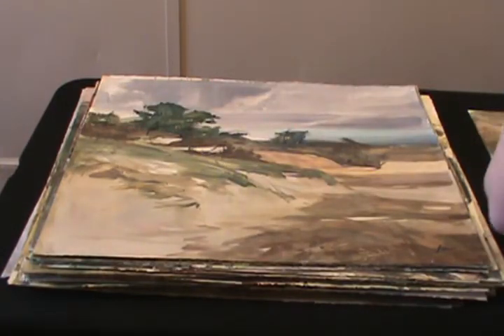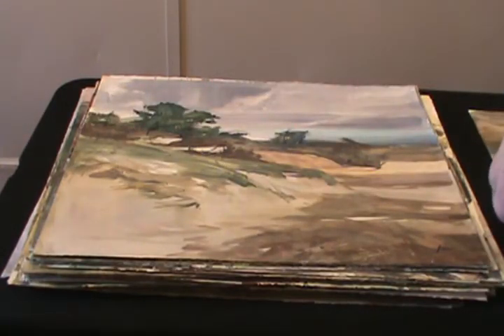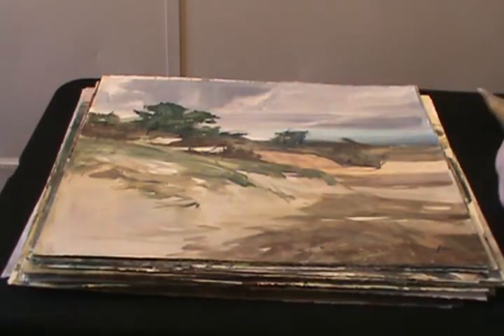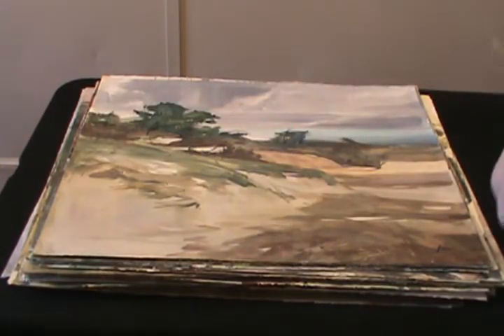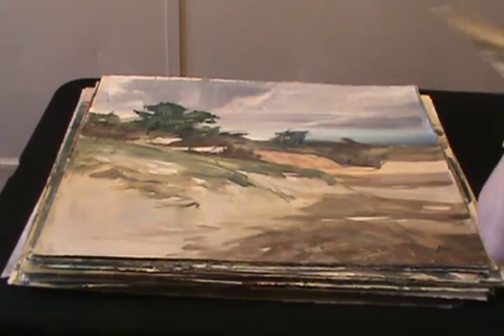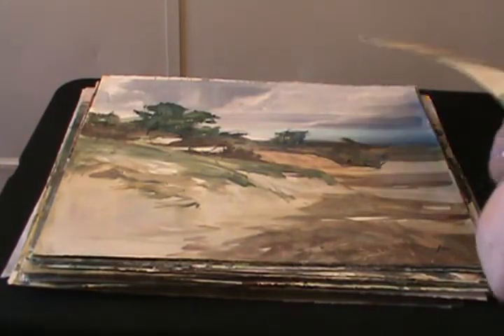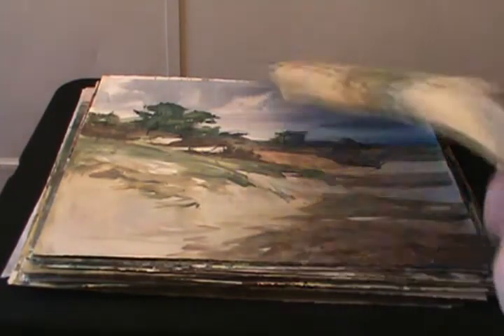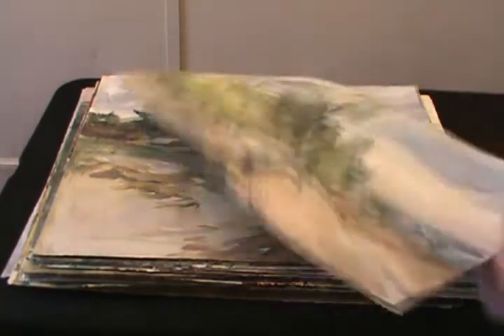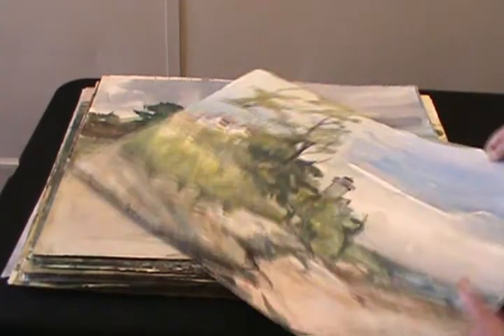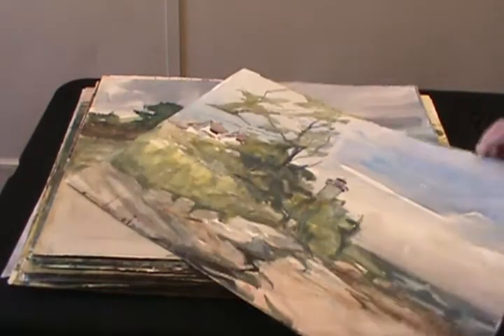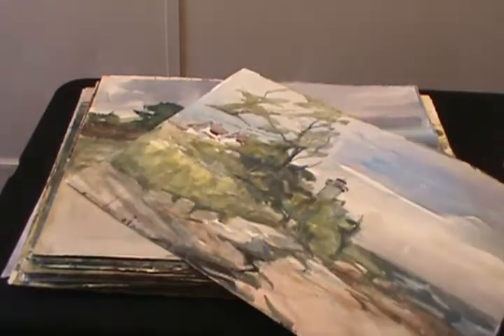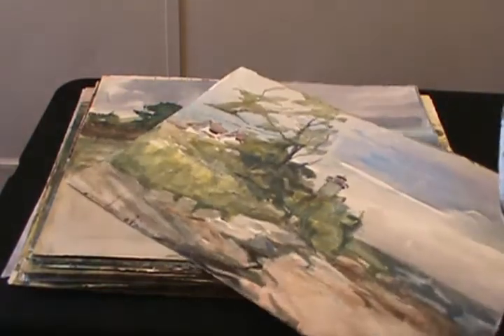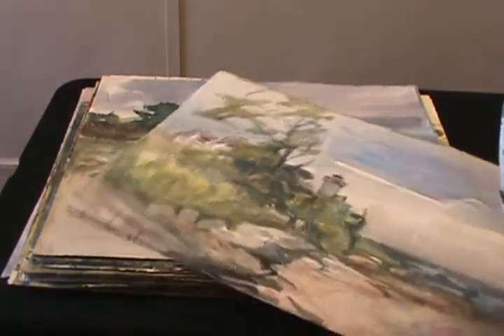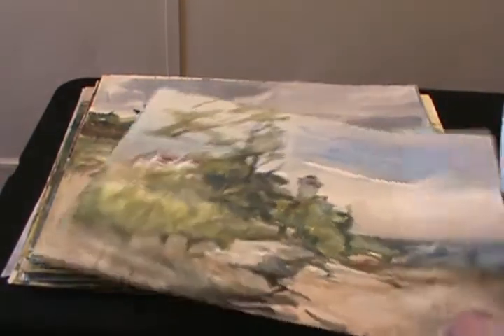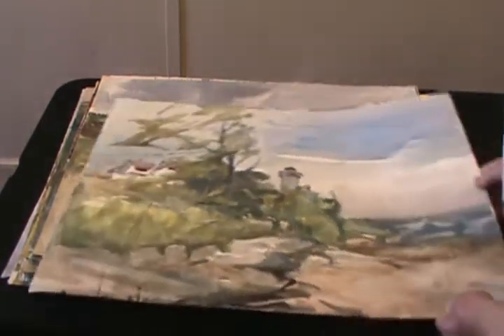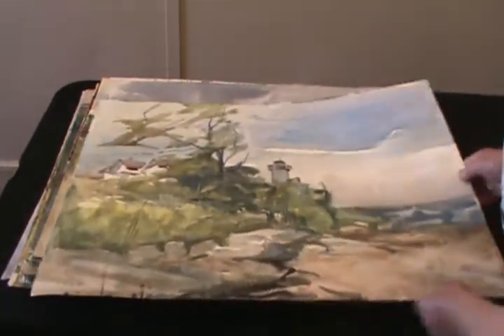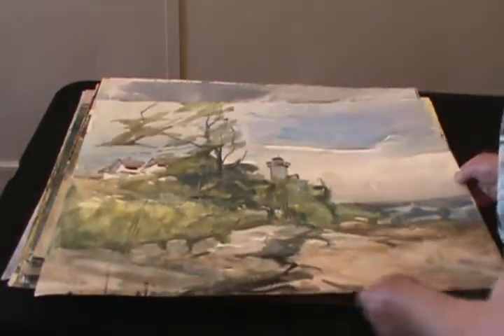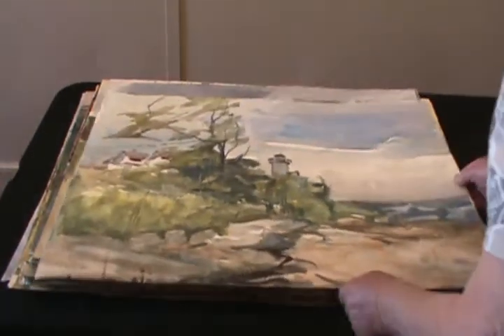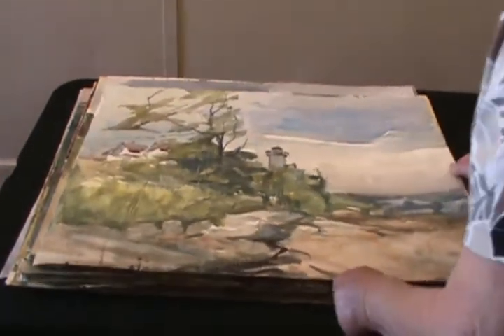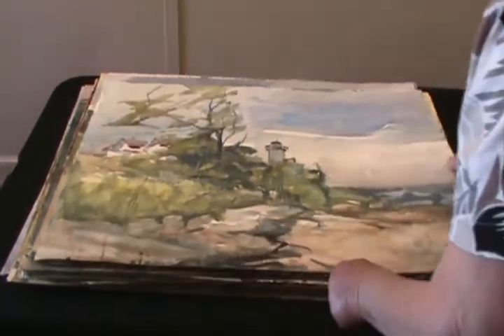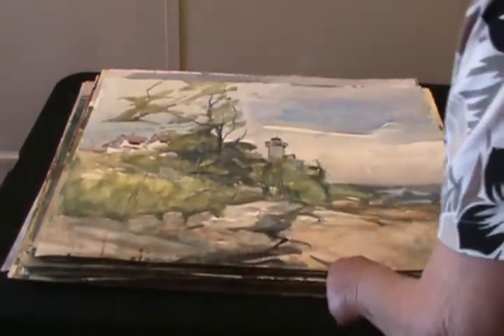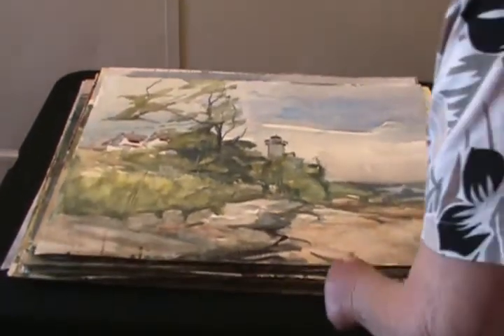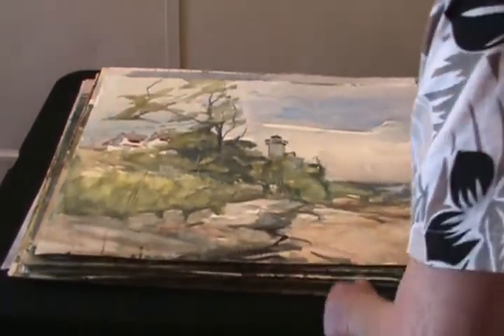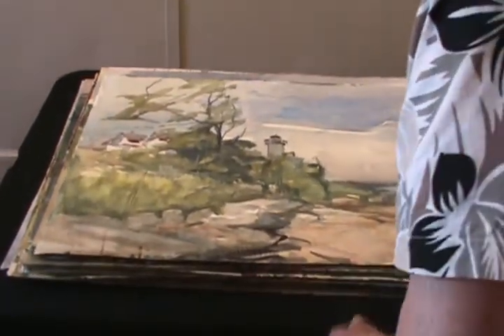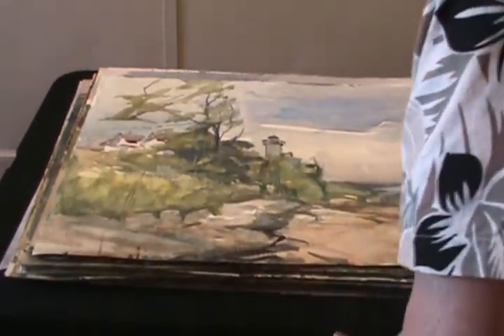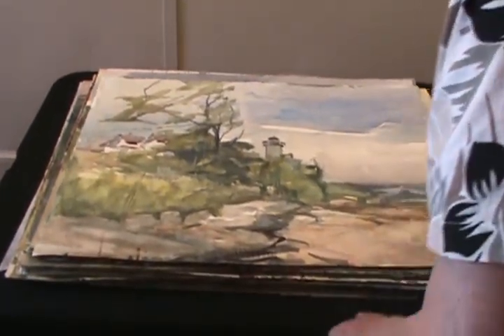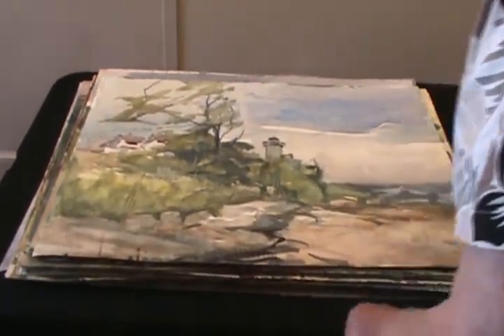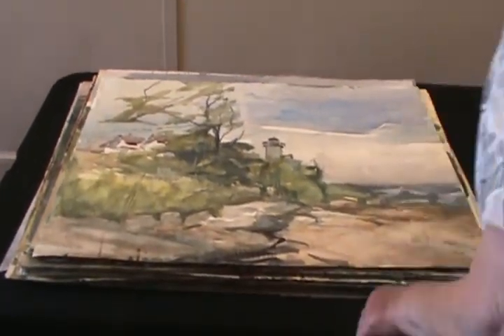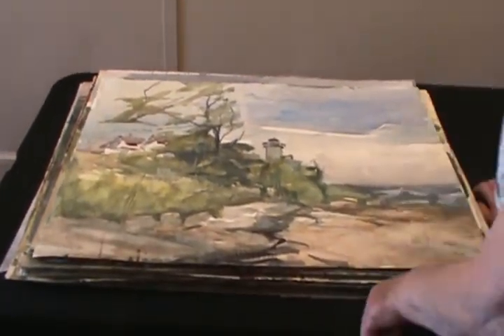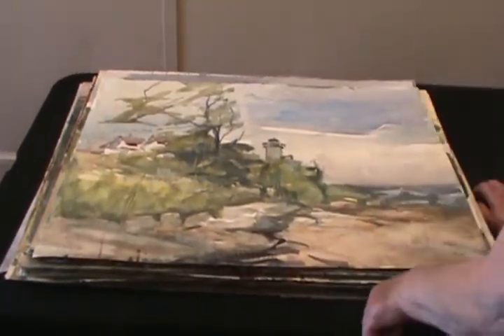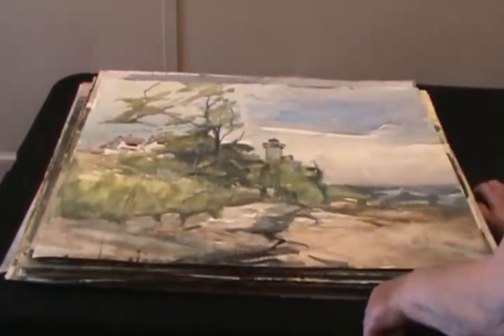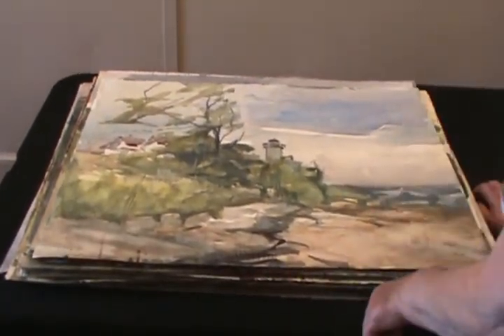I'm going to just show this — too bad I have two paintings on one side. Maybe I should have made this the painting.